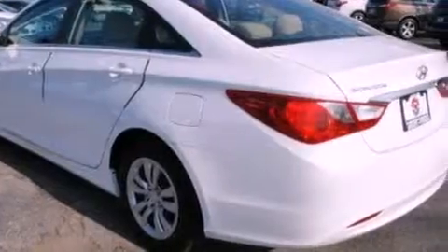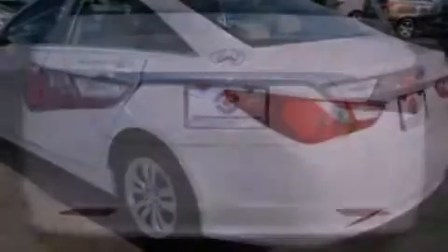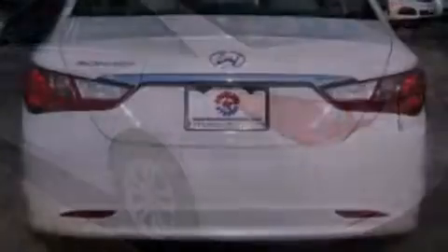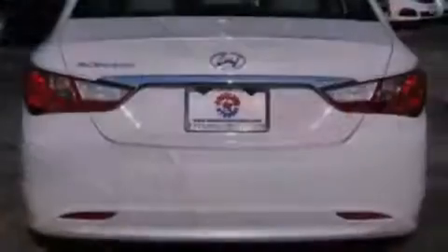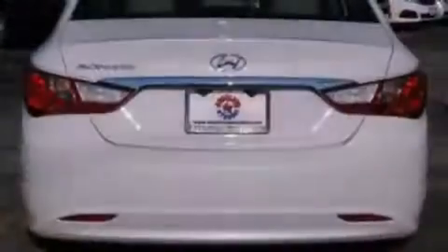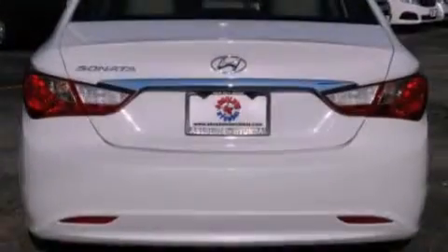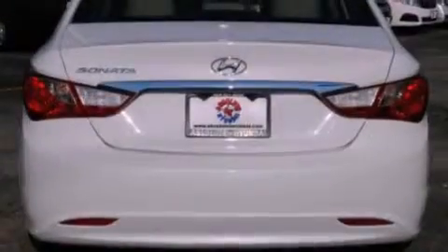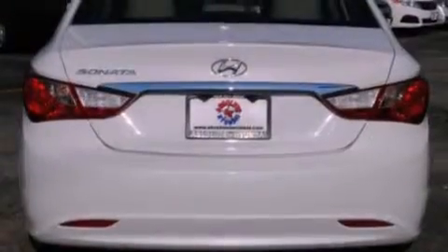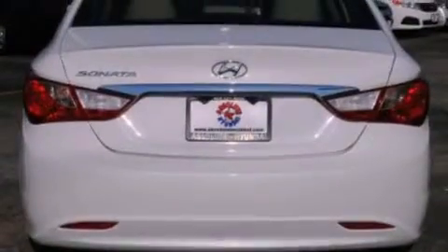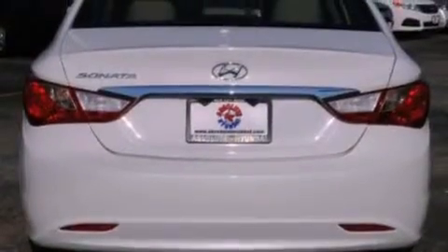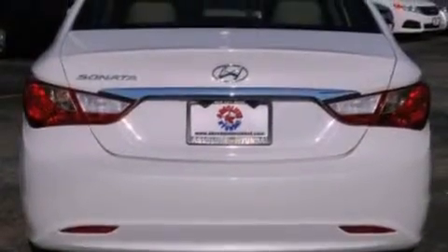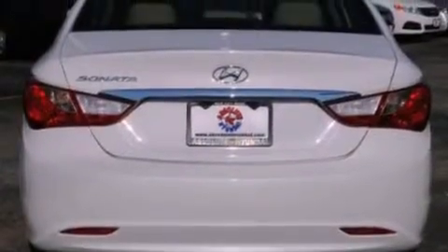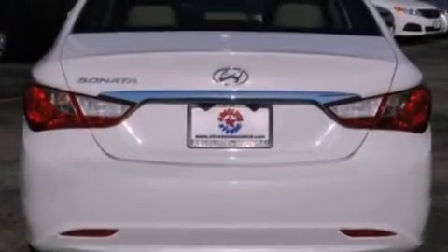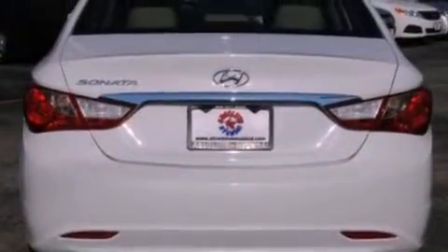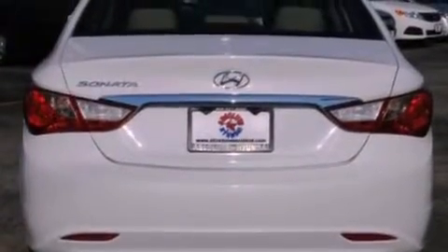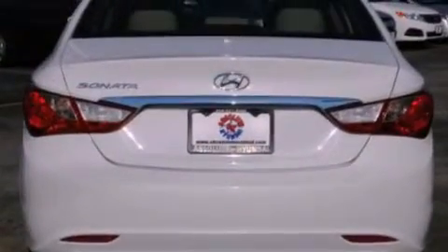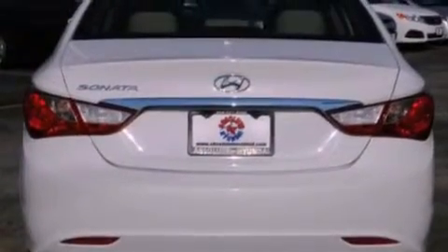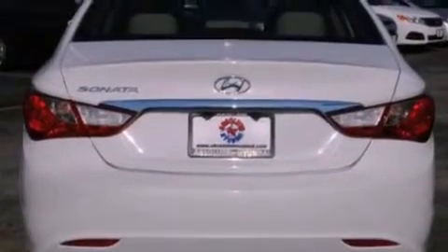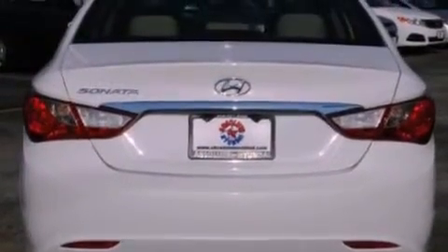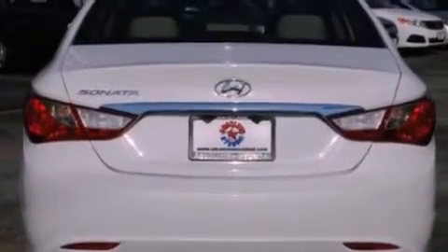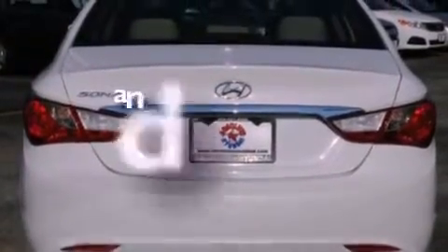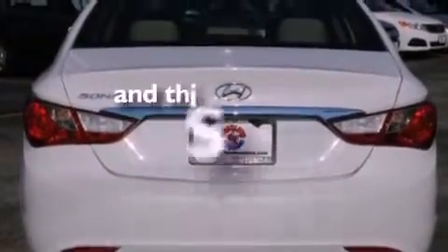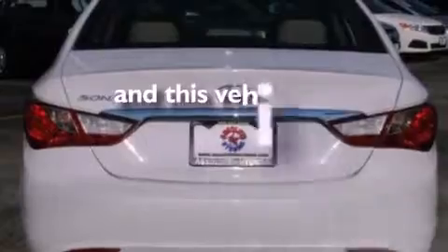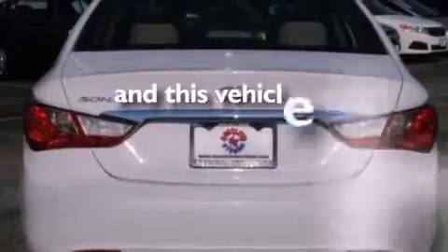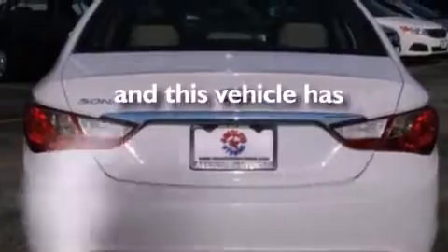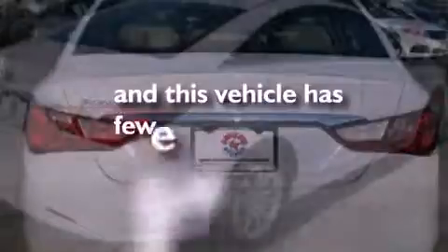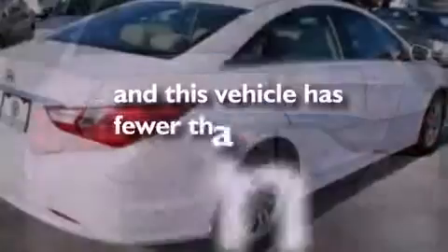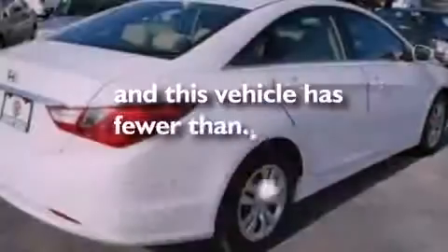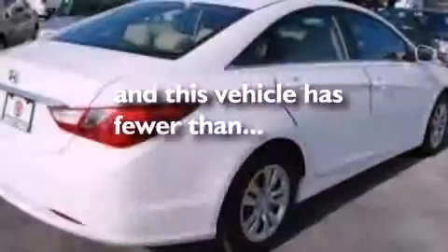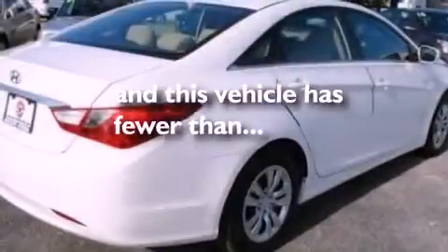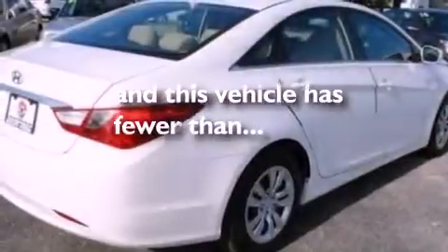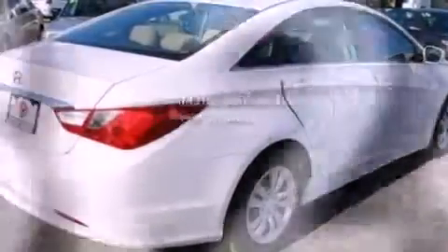an anti-lock braking system, rear curtain airbags, and this vehicle has less than 19,000 miles.